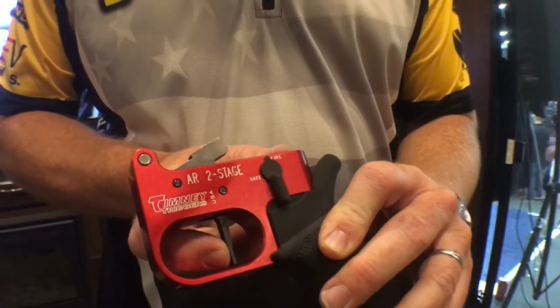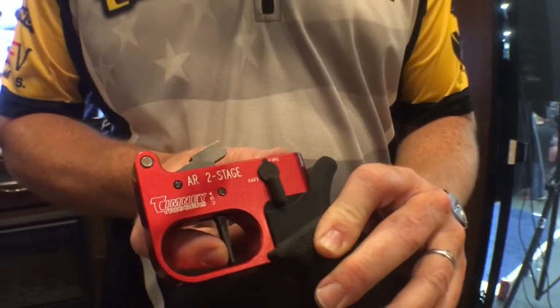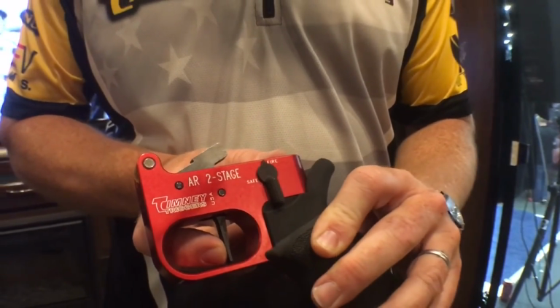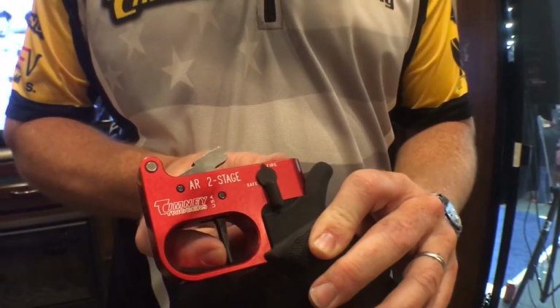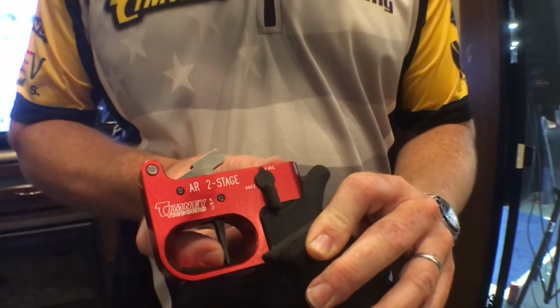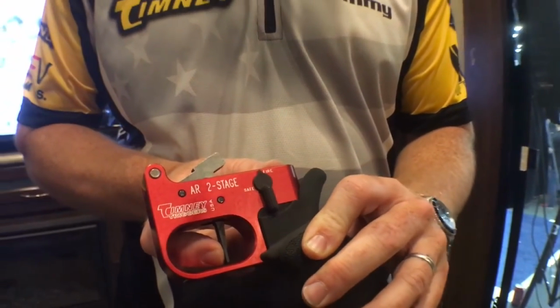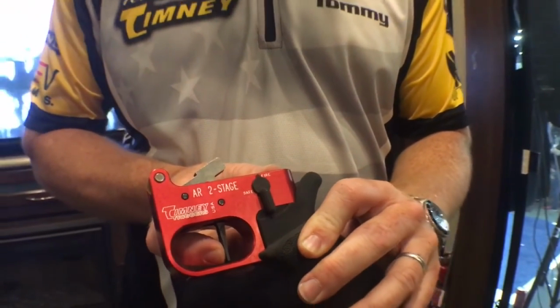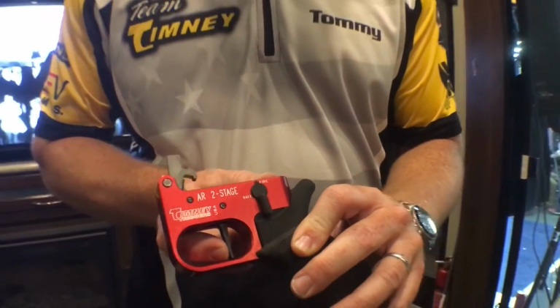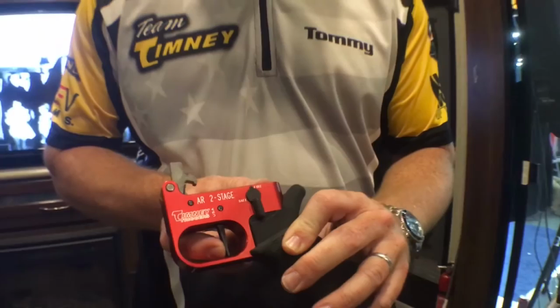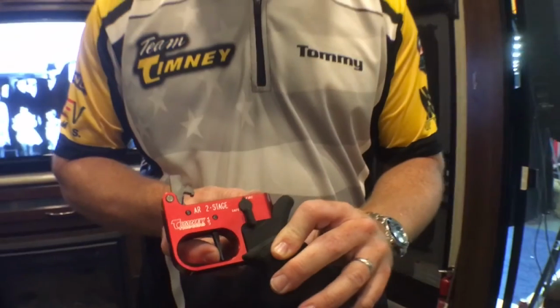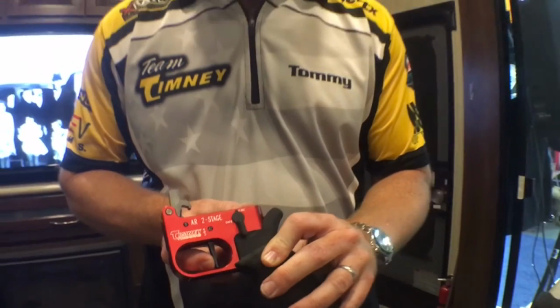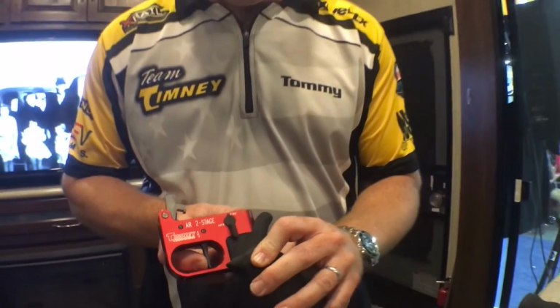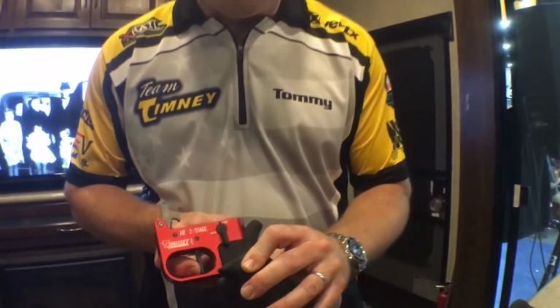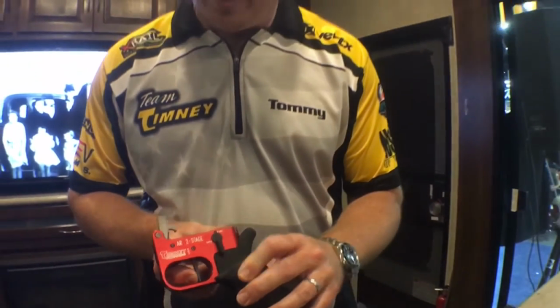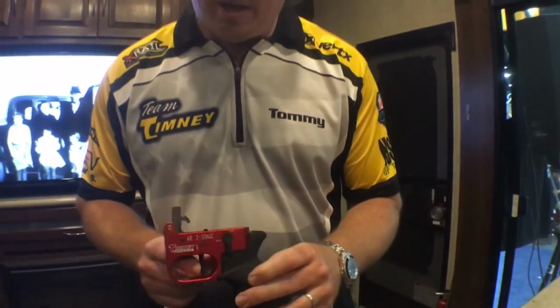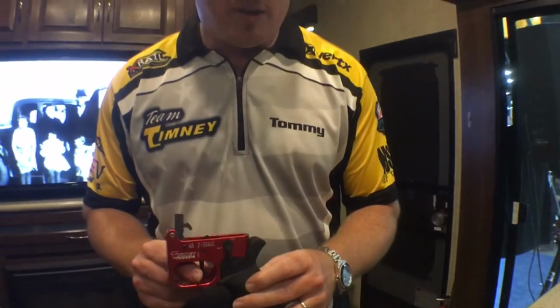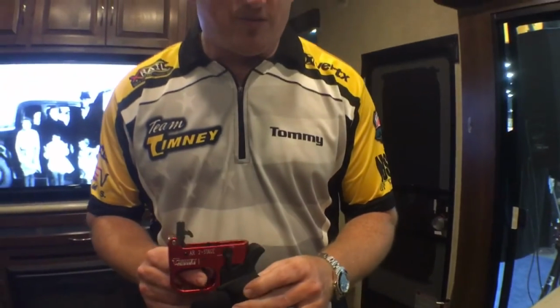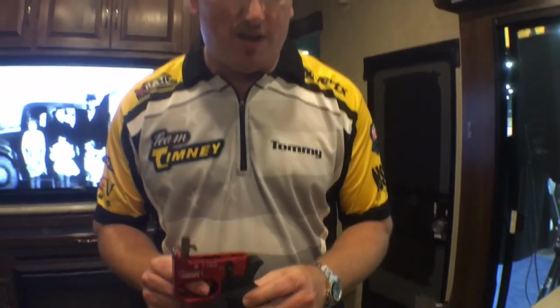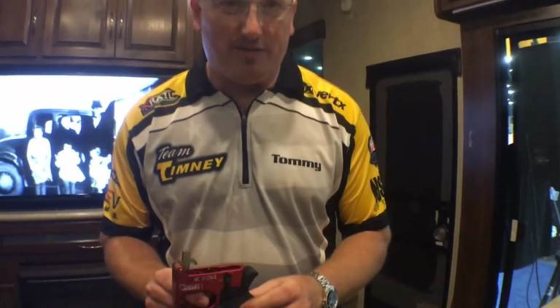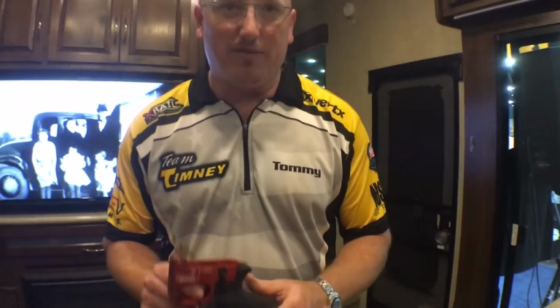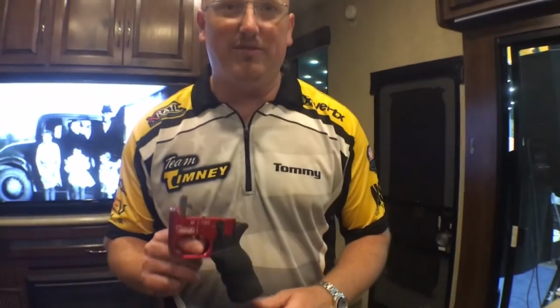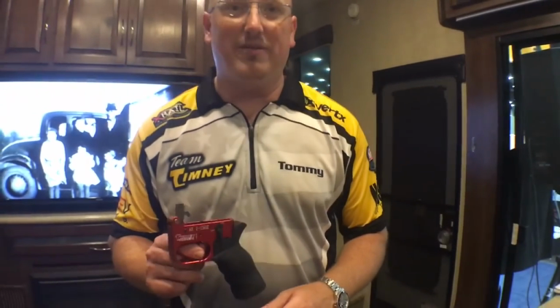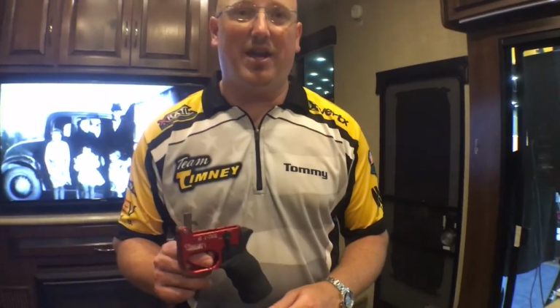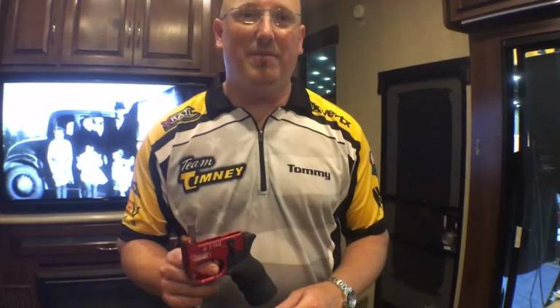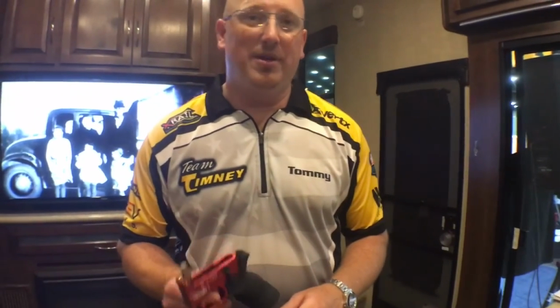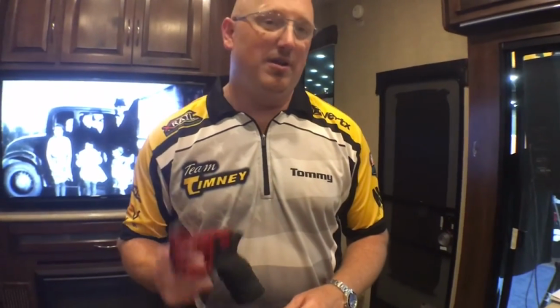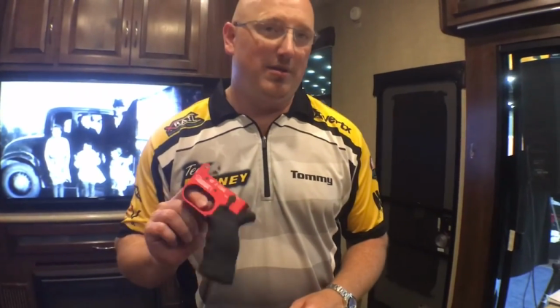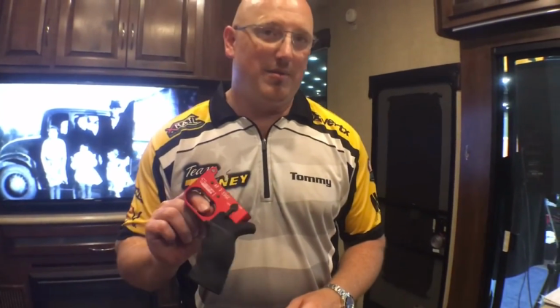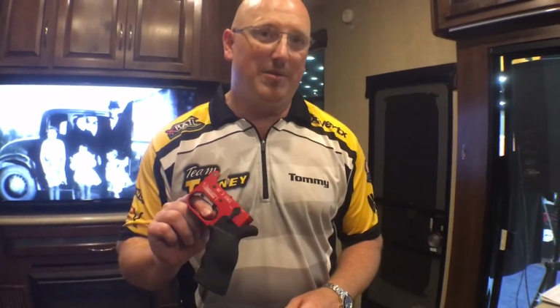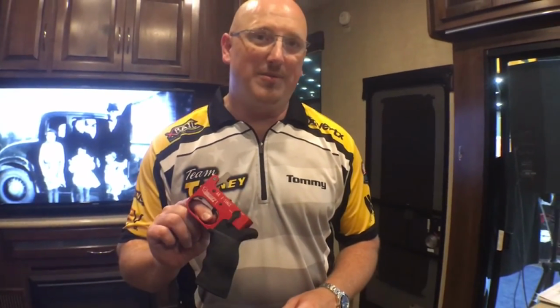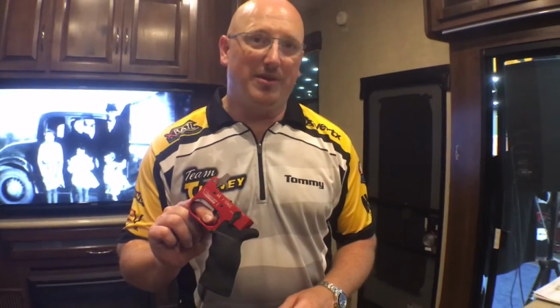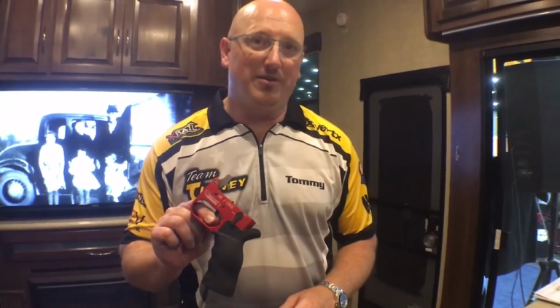This is what you need for your 9mm carbine. Runs flawless, runs every time. Remember Timney Triggers.